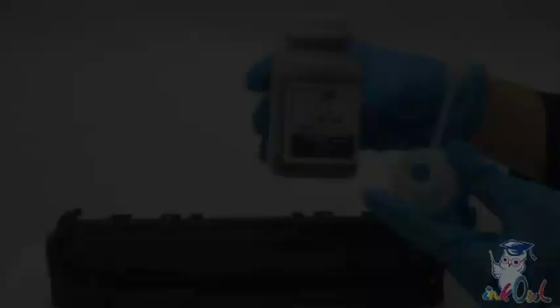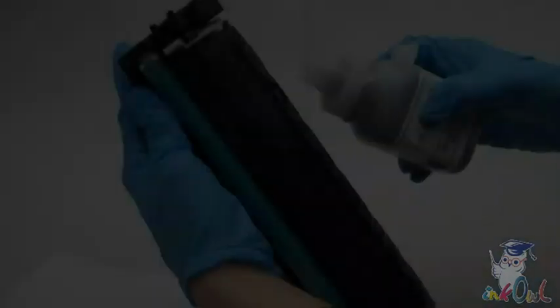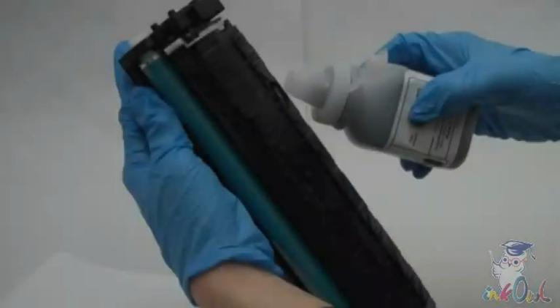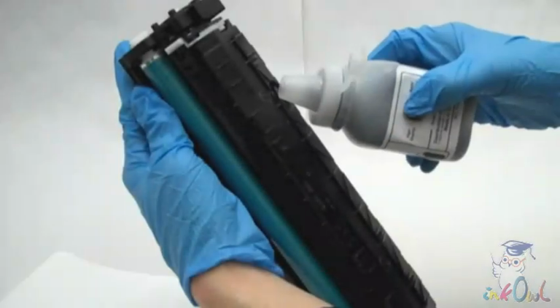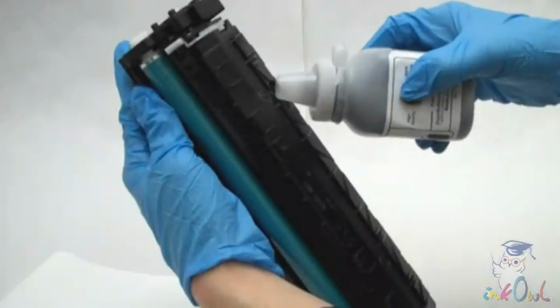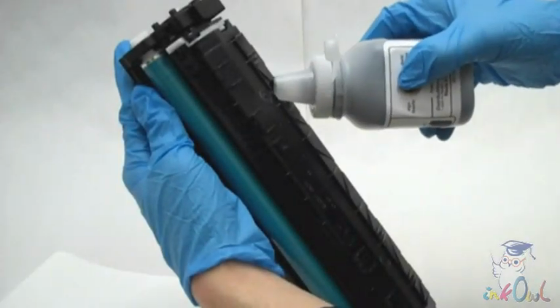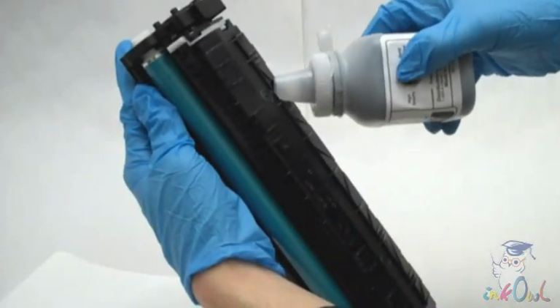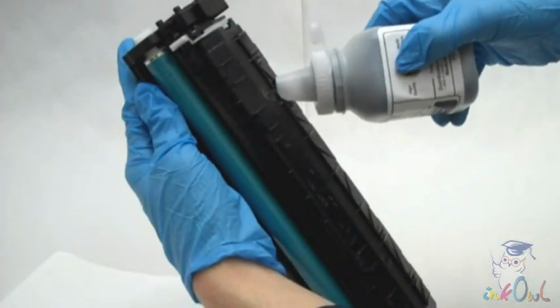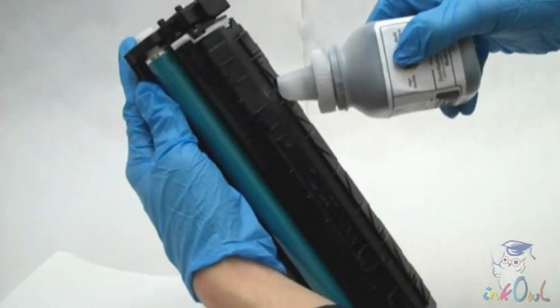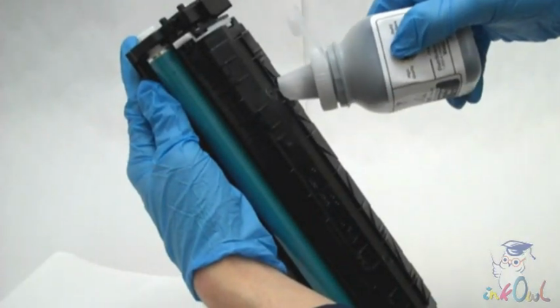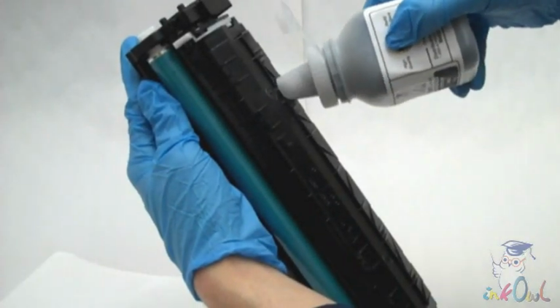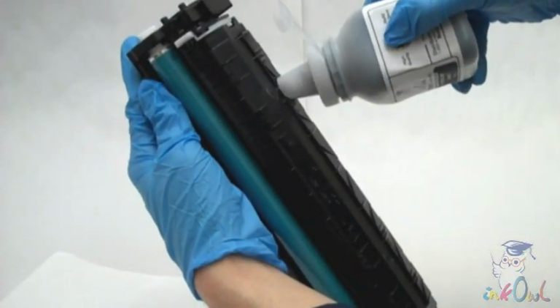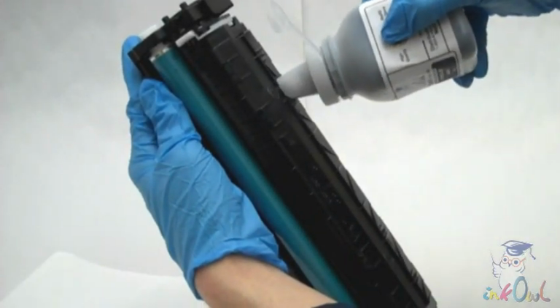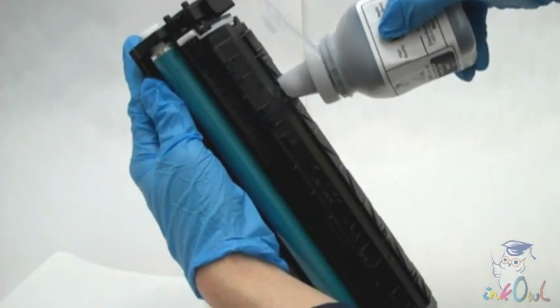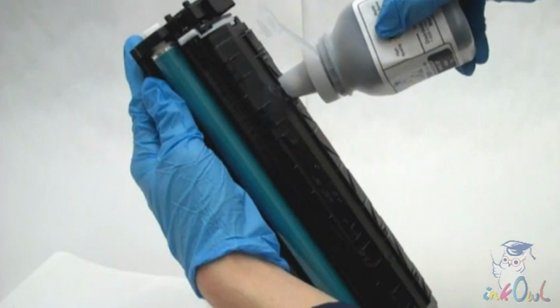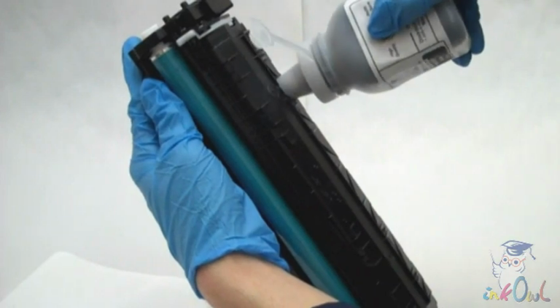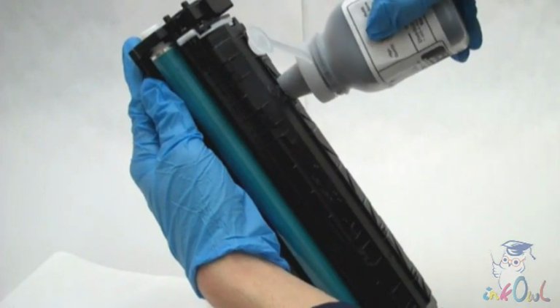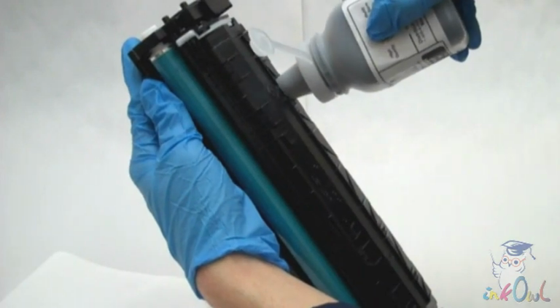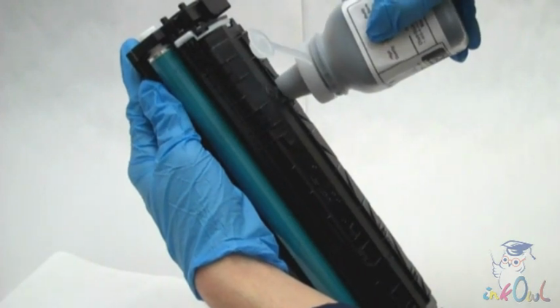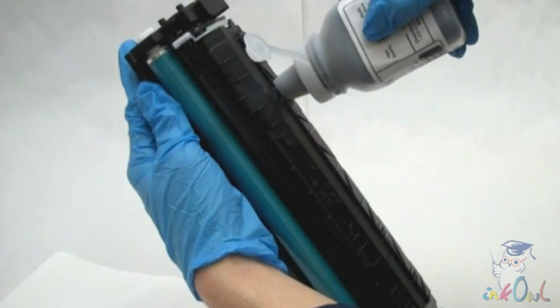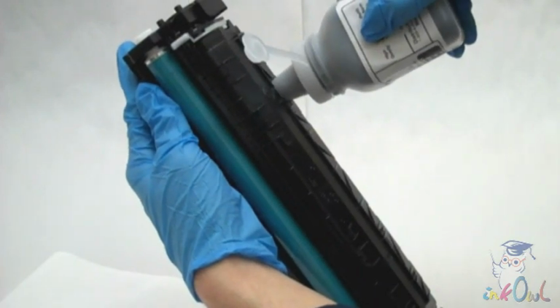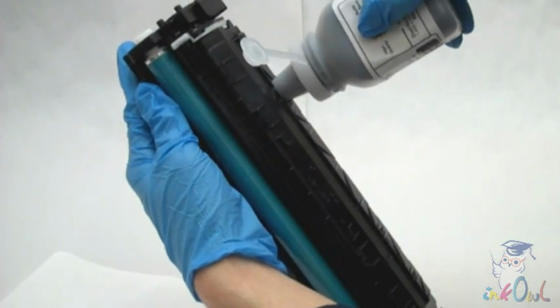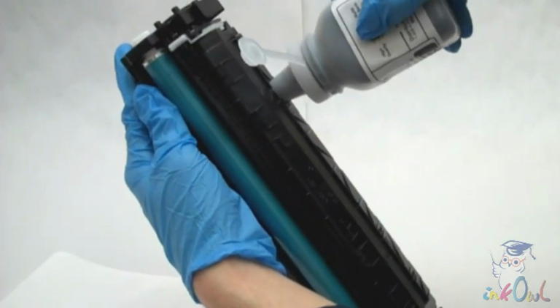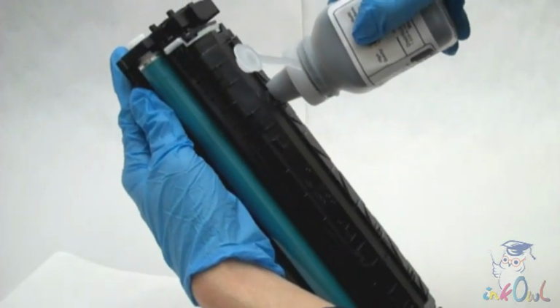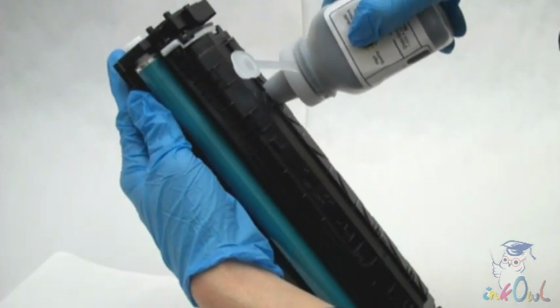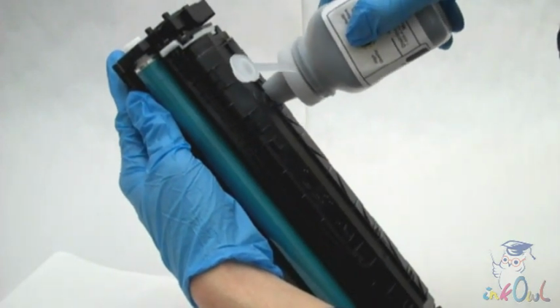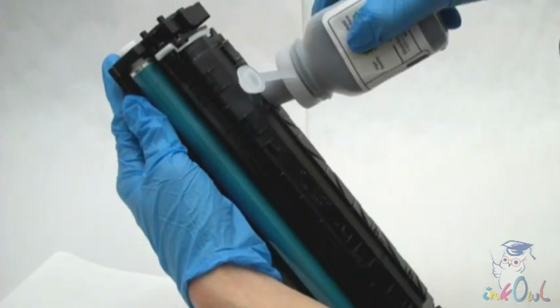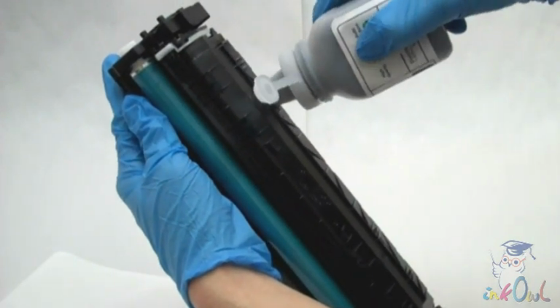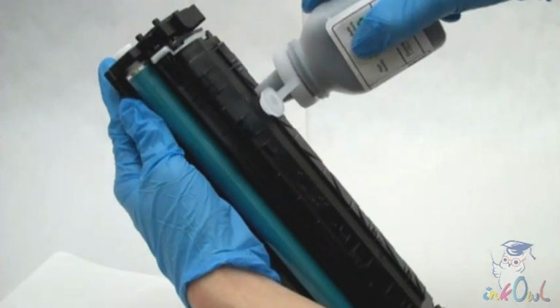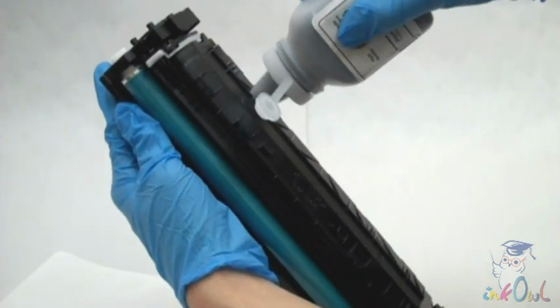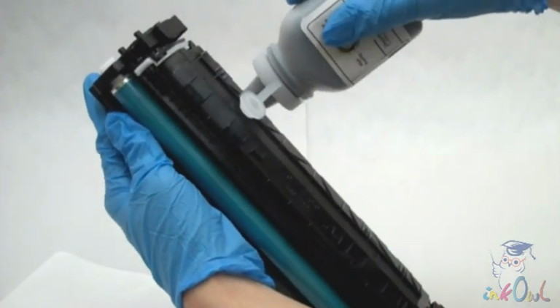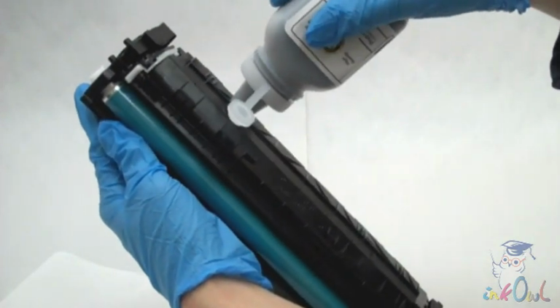Step 4: while gently rocking the bottle and the cartridge, begin pouring toner through the refill hole.